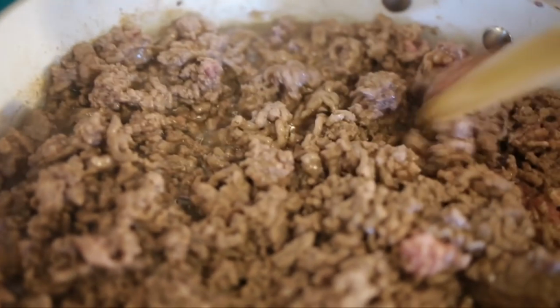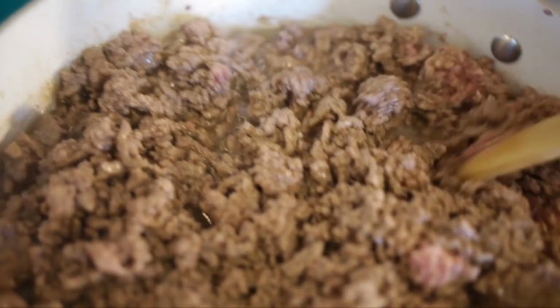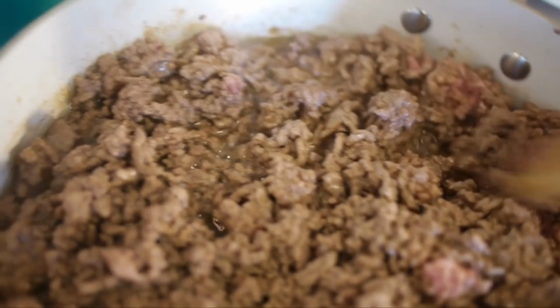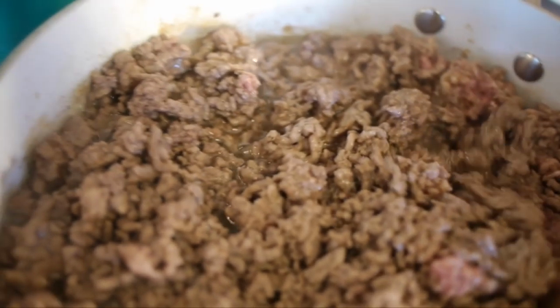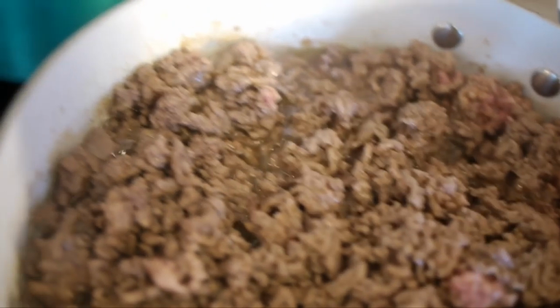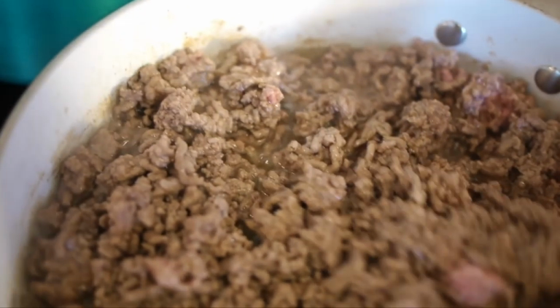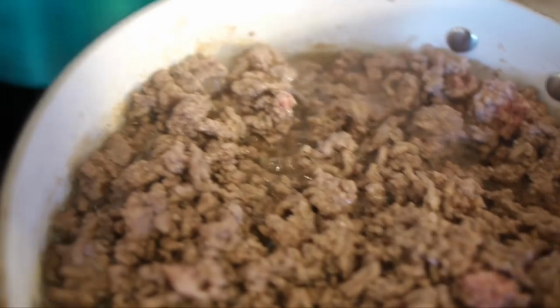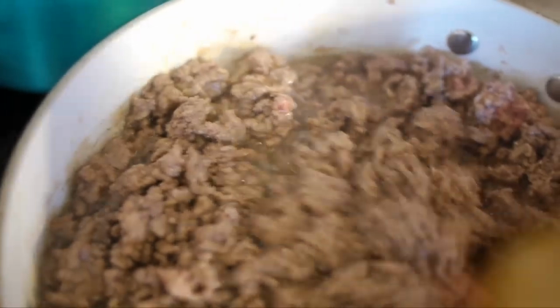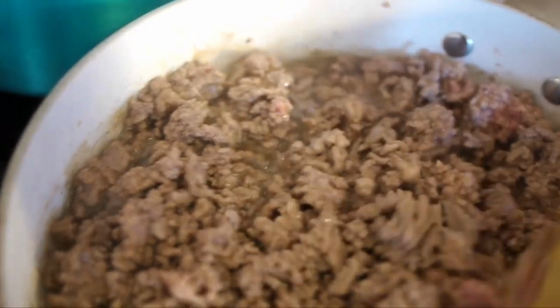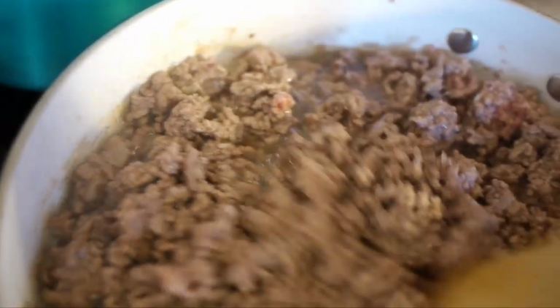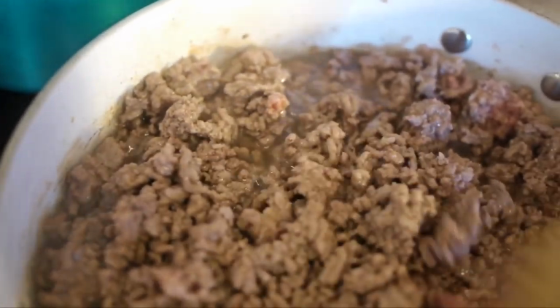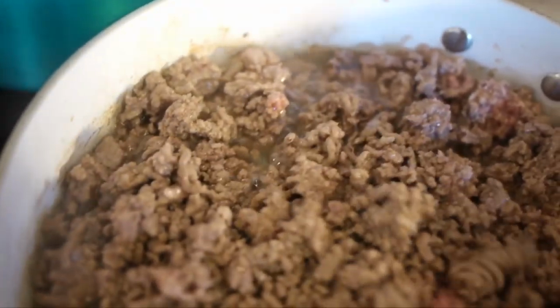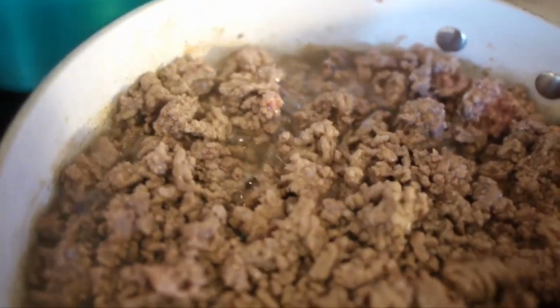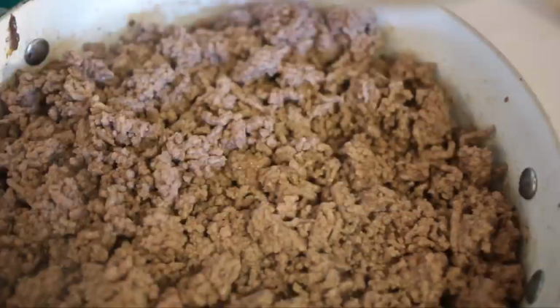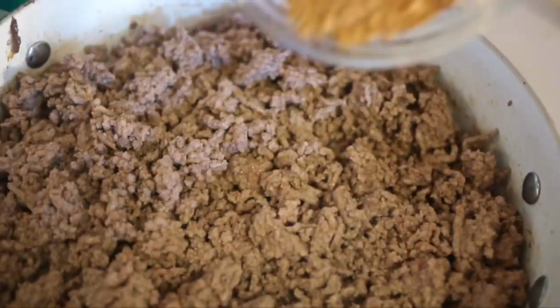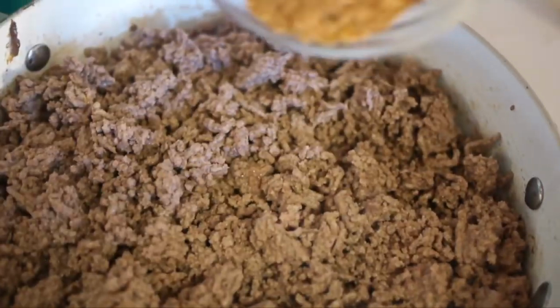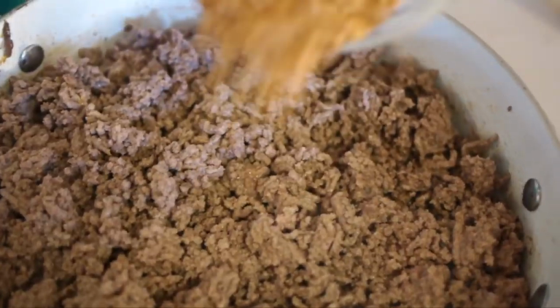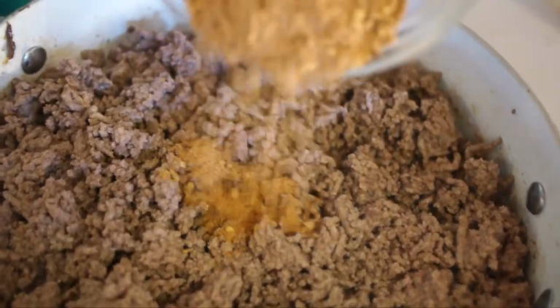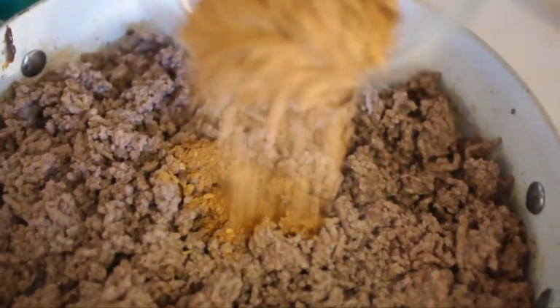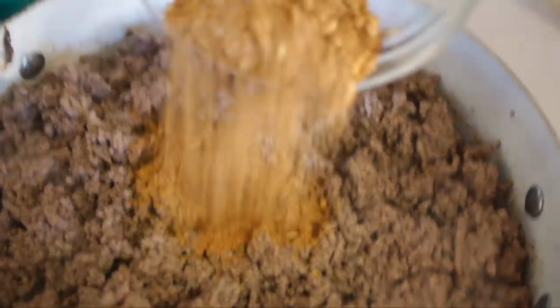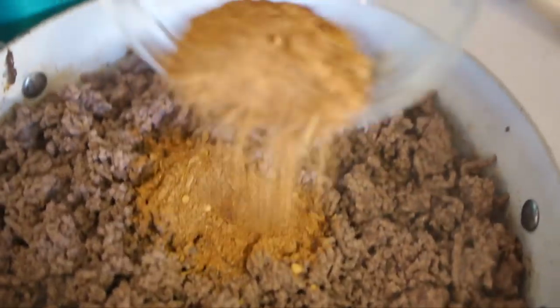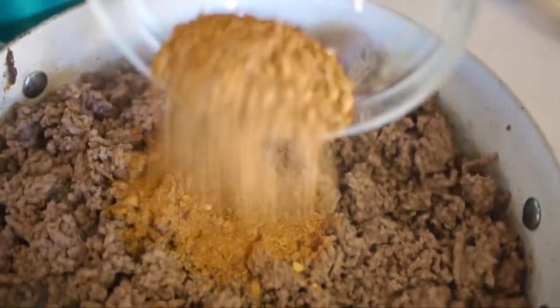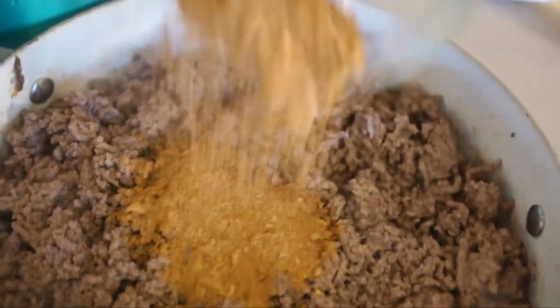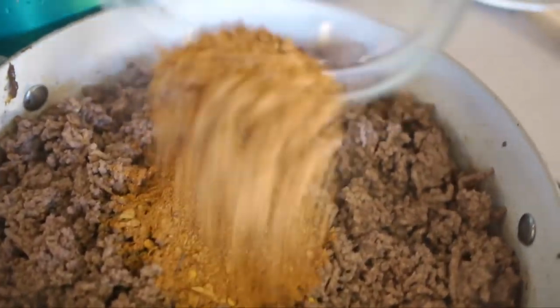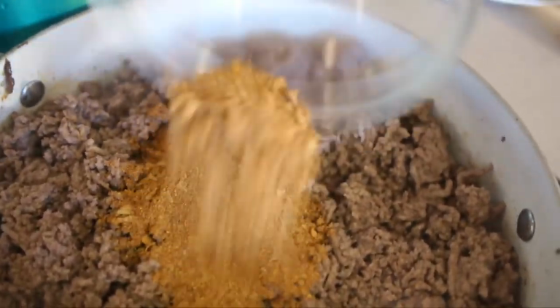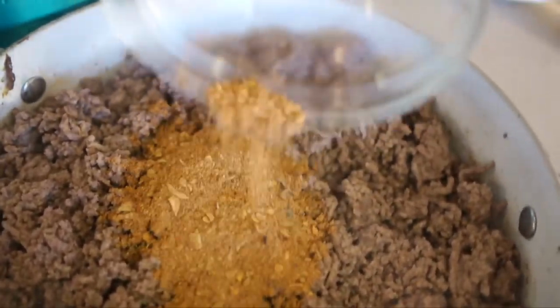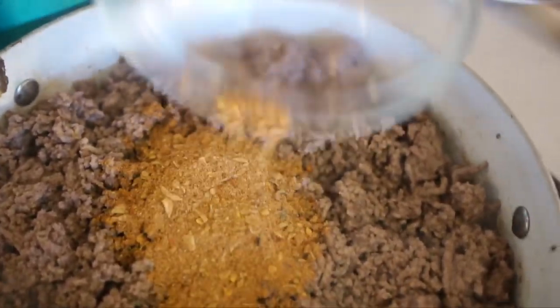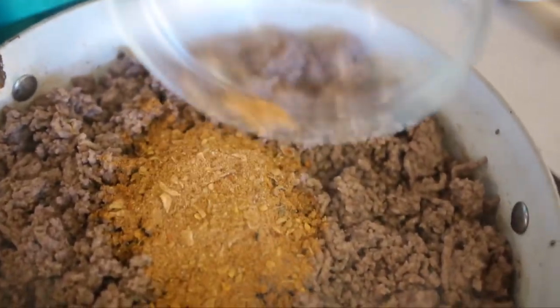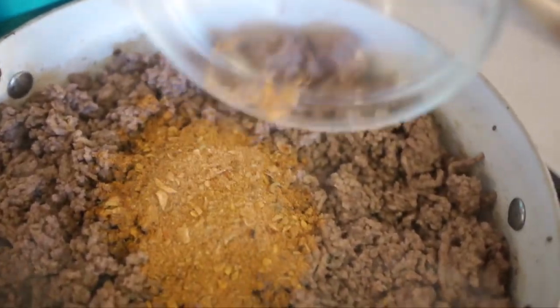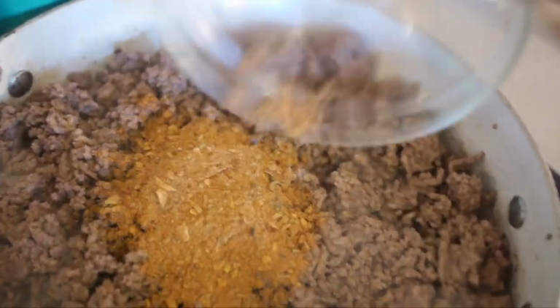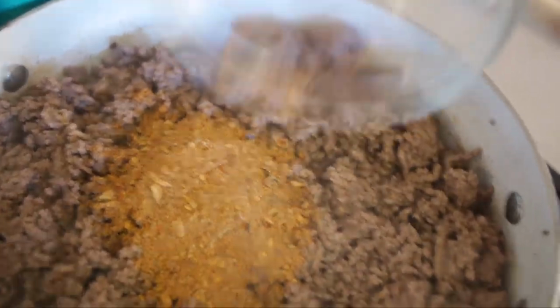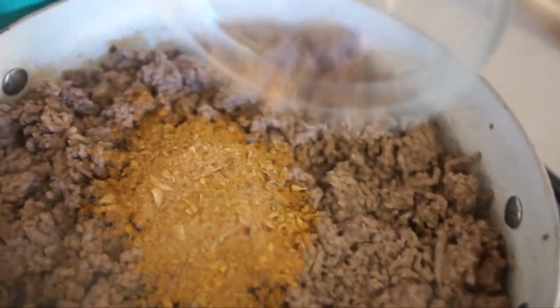Once the beef is brown, drain the fat and add your seasoning with a cup of water.